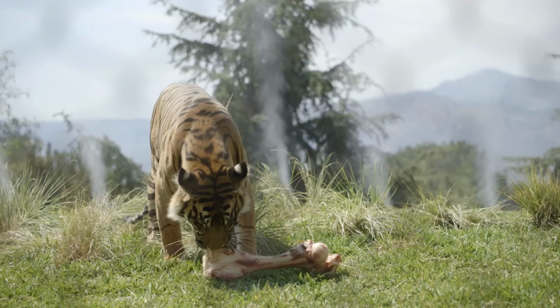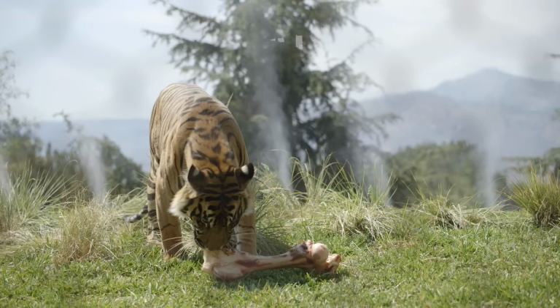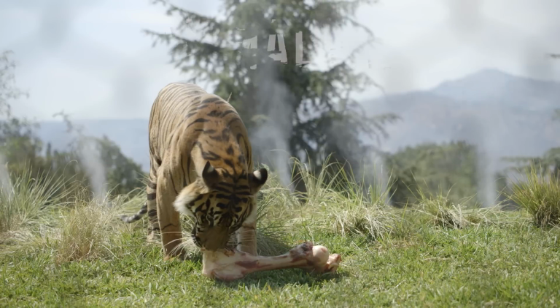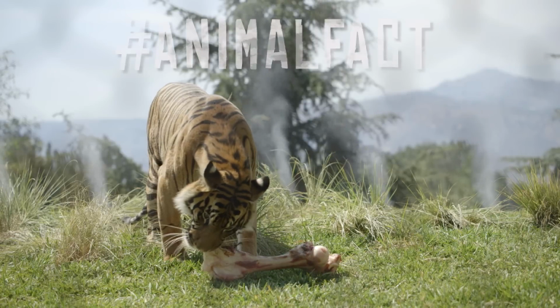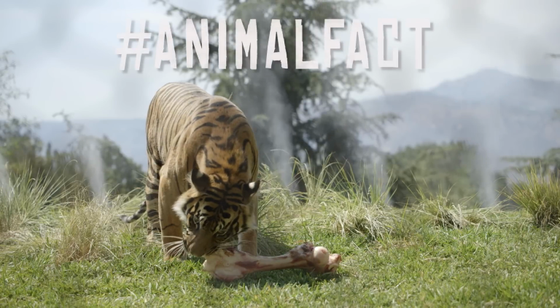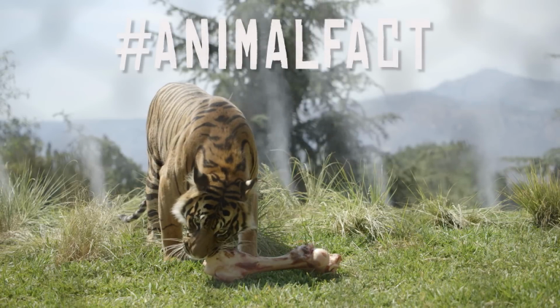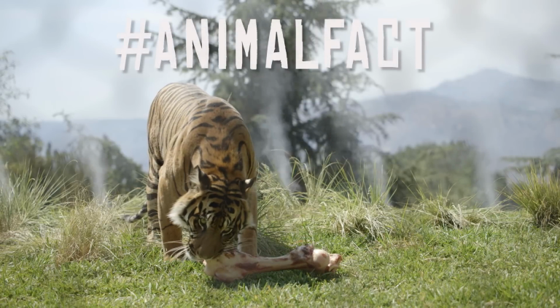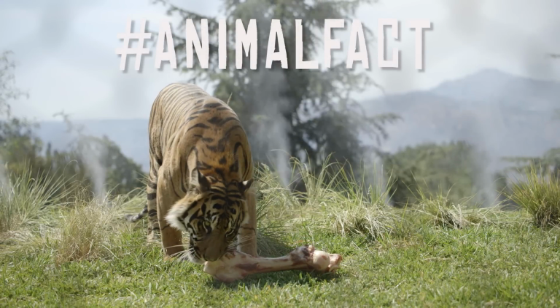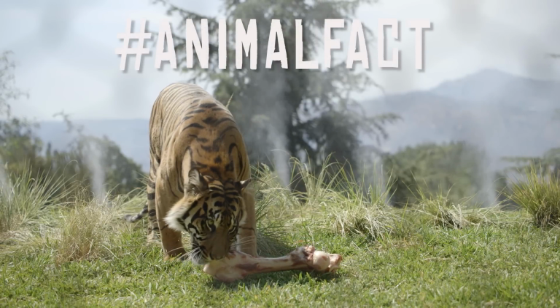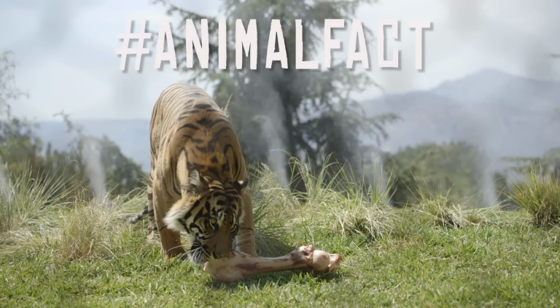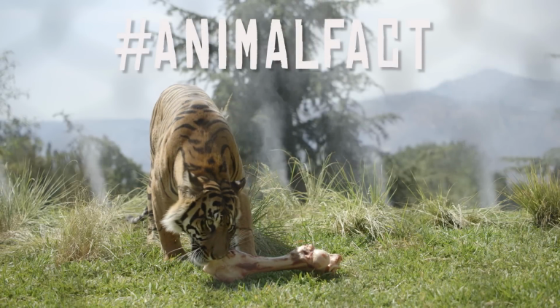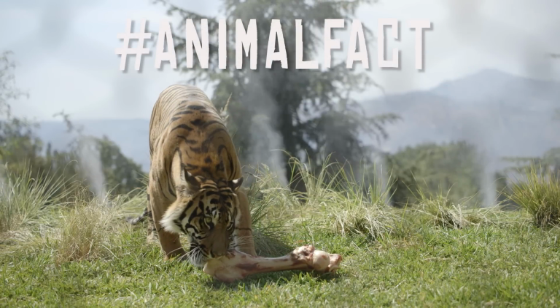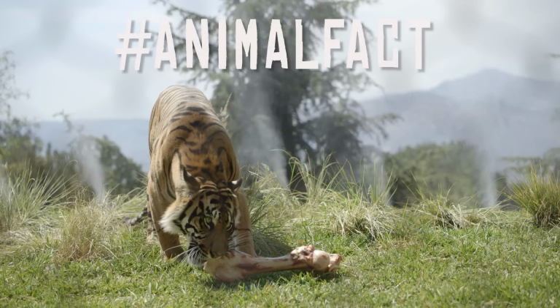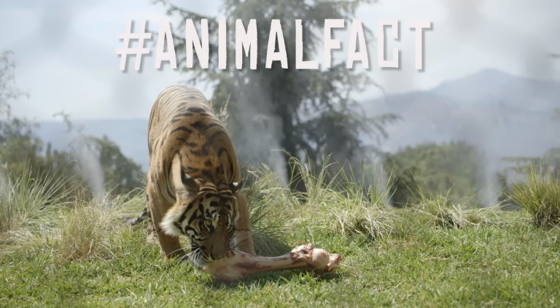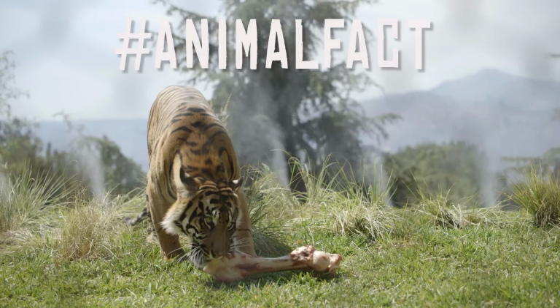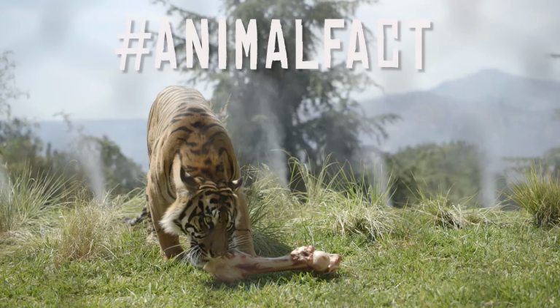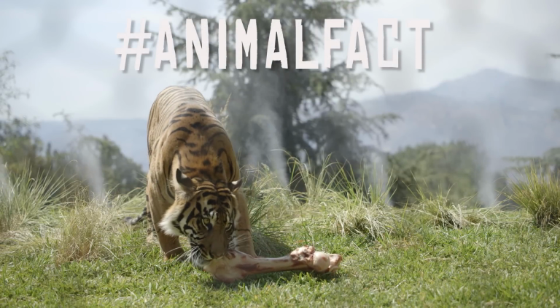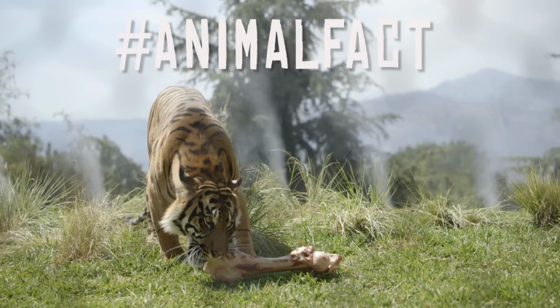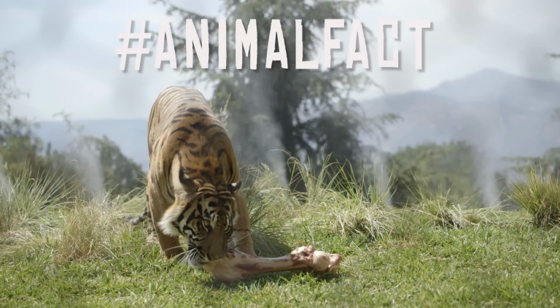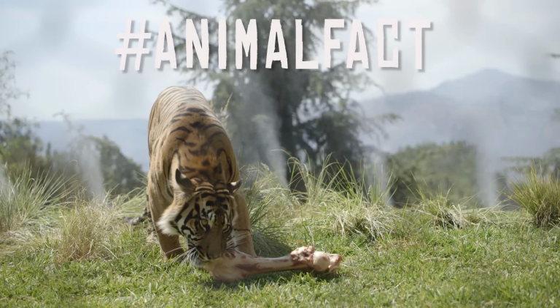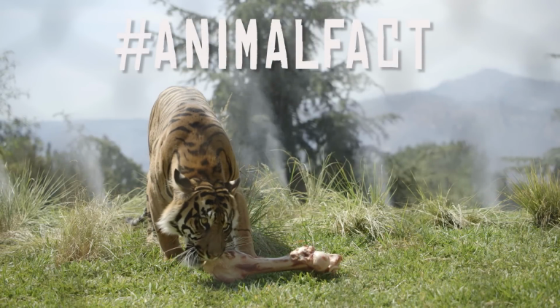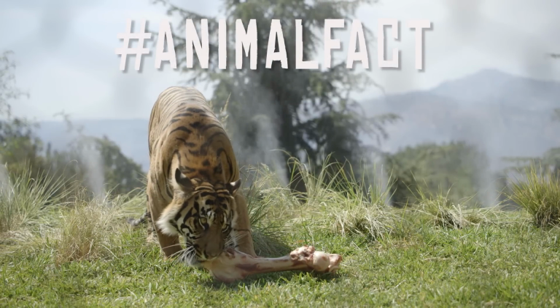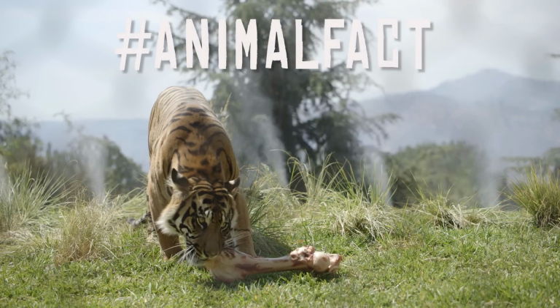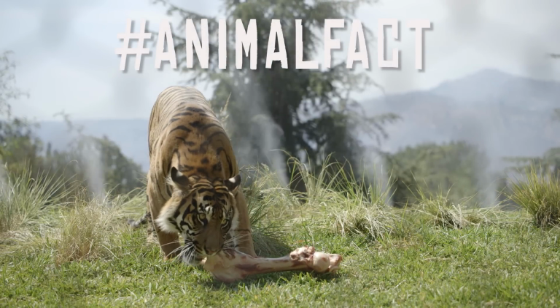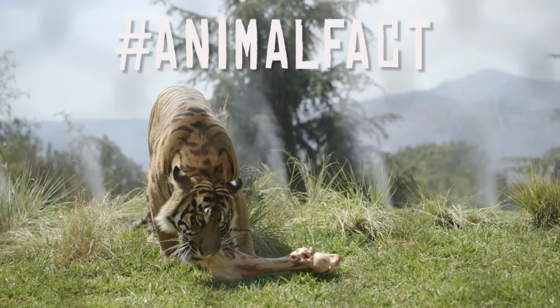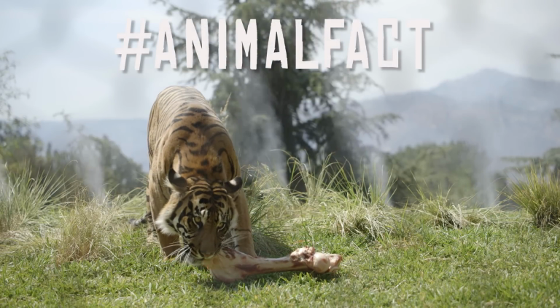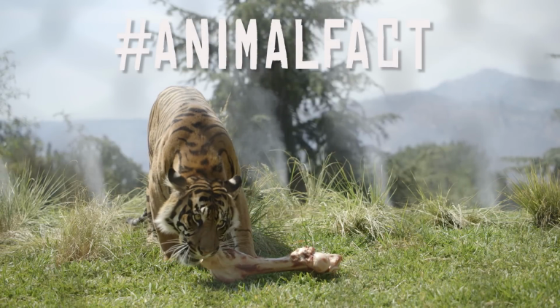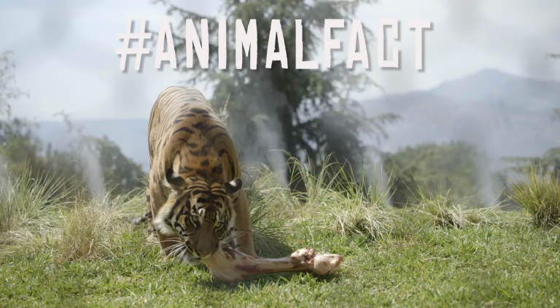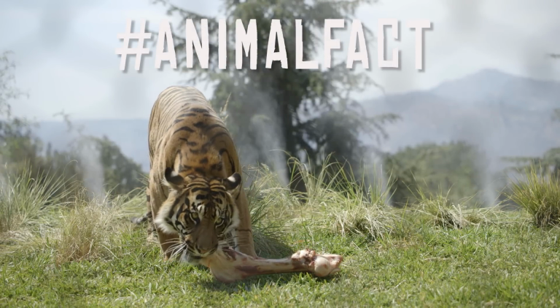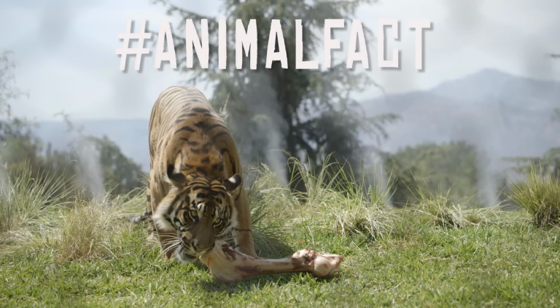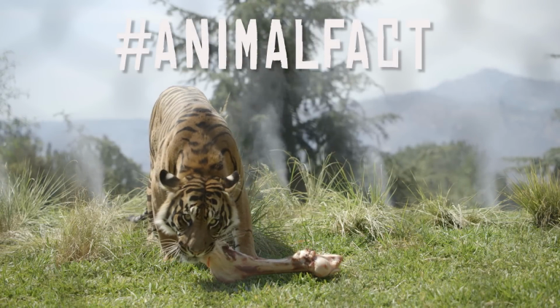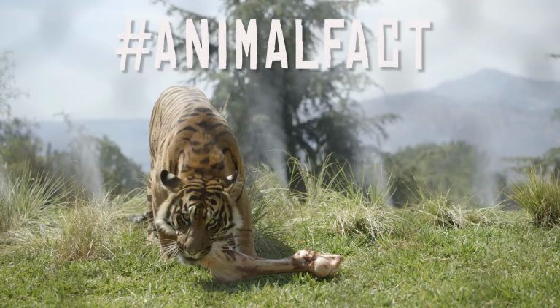Animal fact! Tigers can eat up to 90 pounds of food in a single sitting. And I thought I had a big appetite!